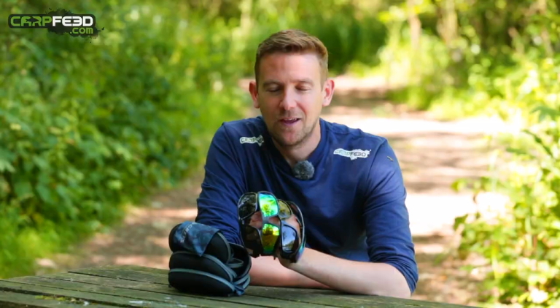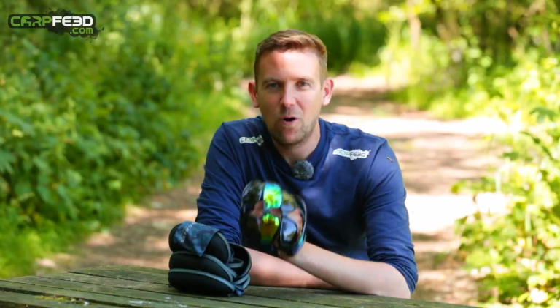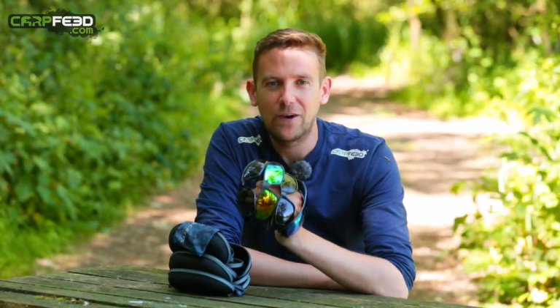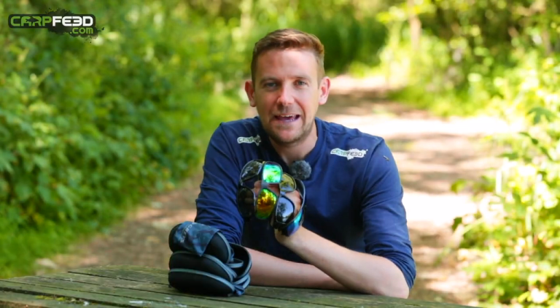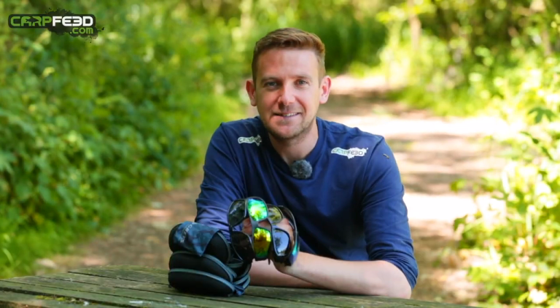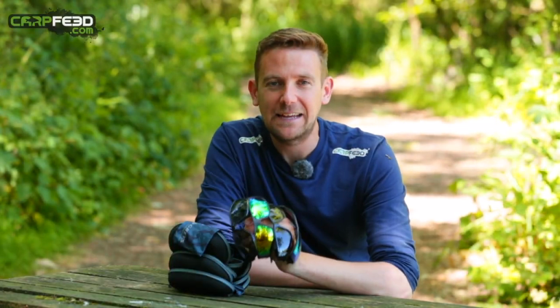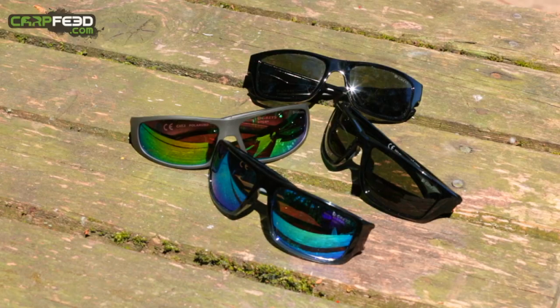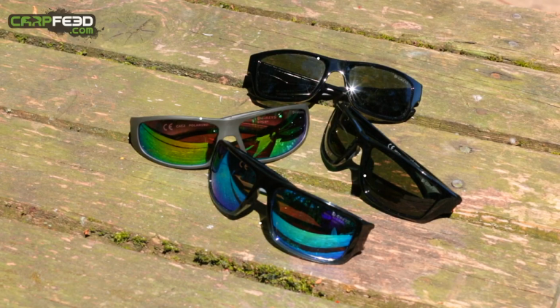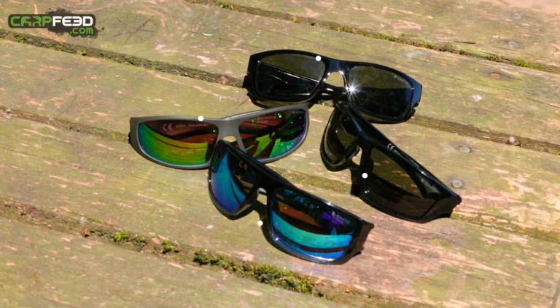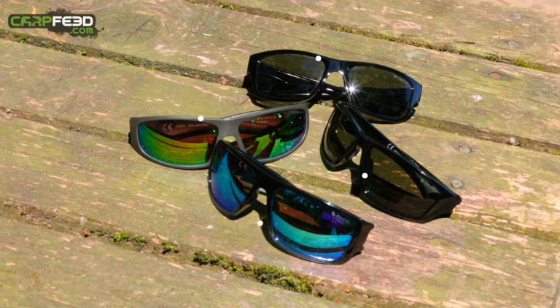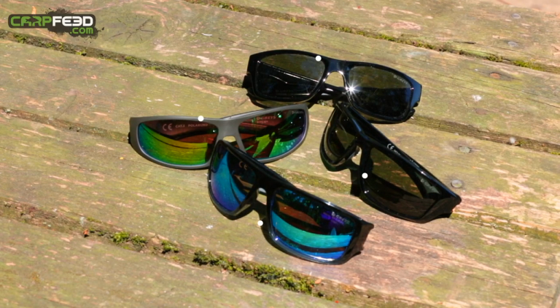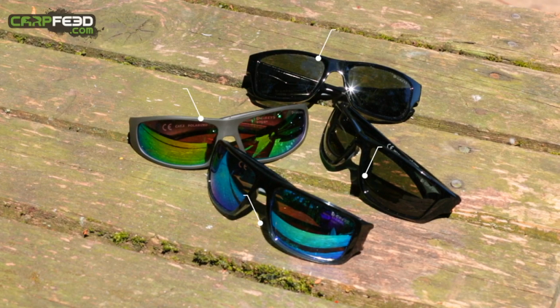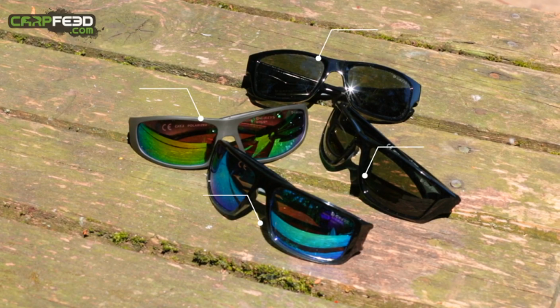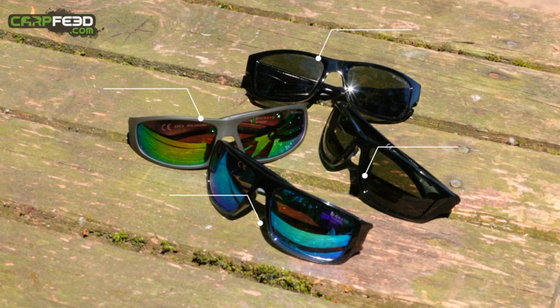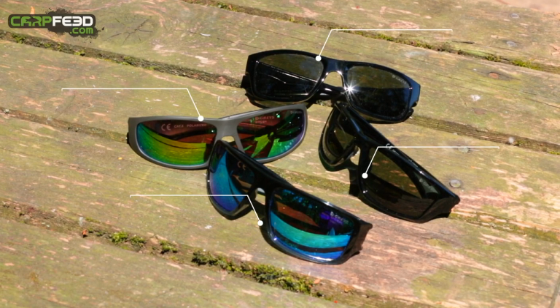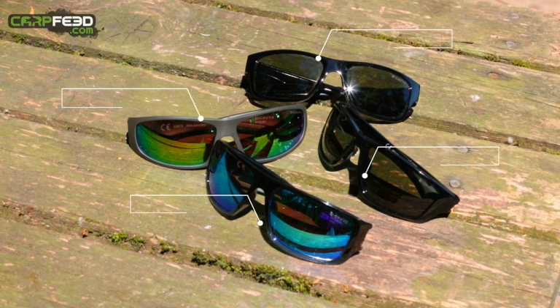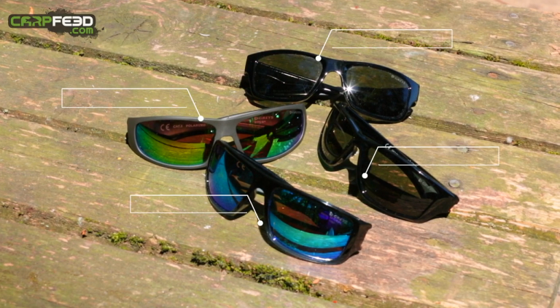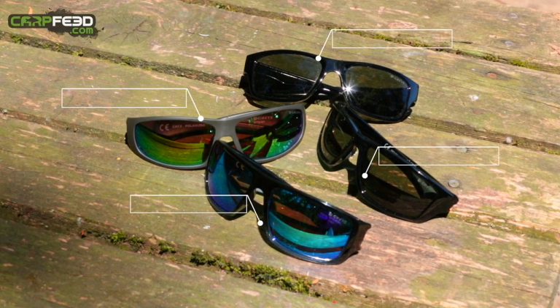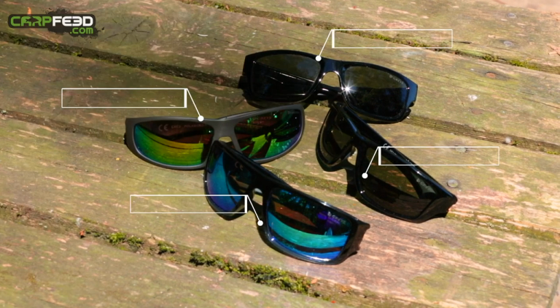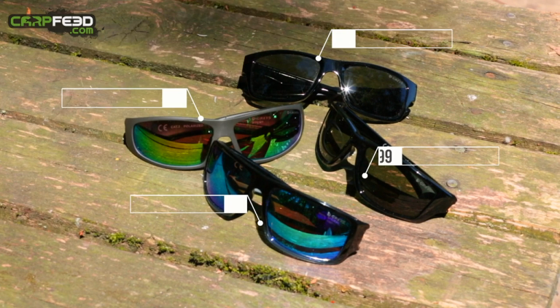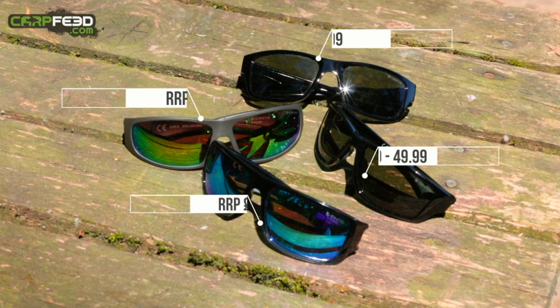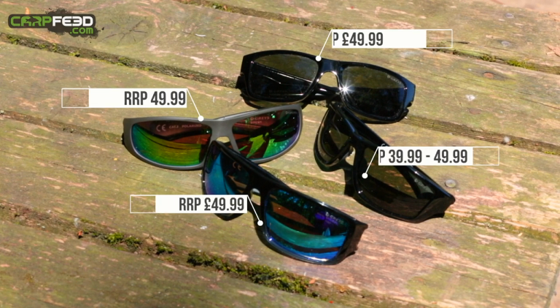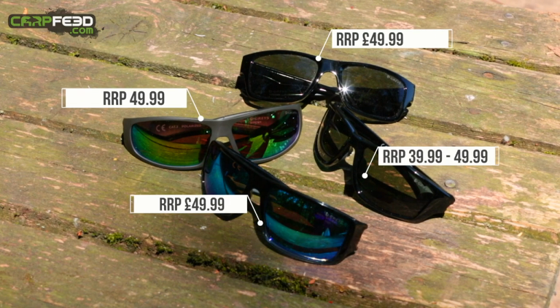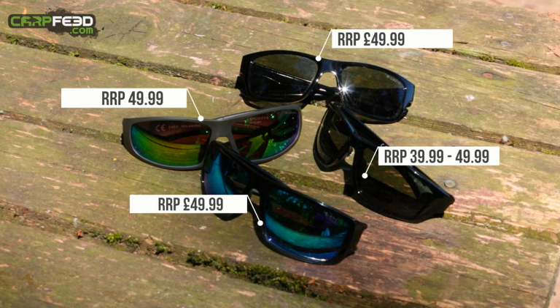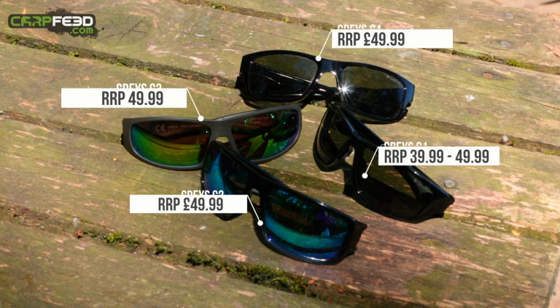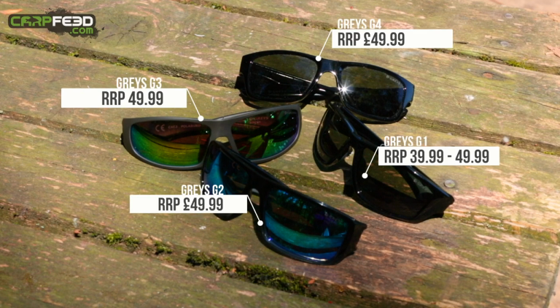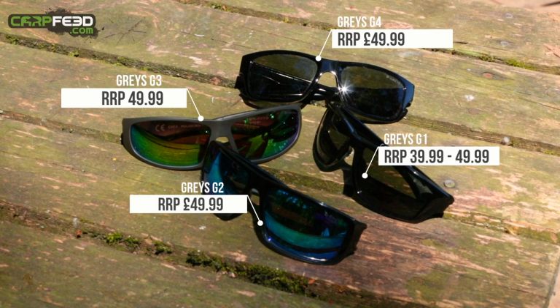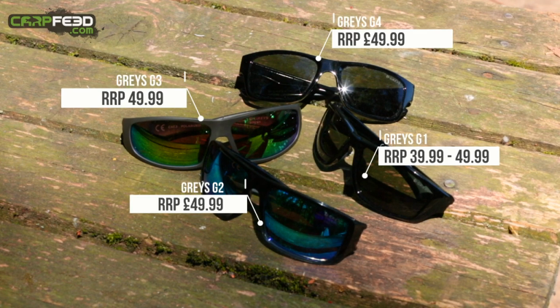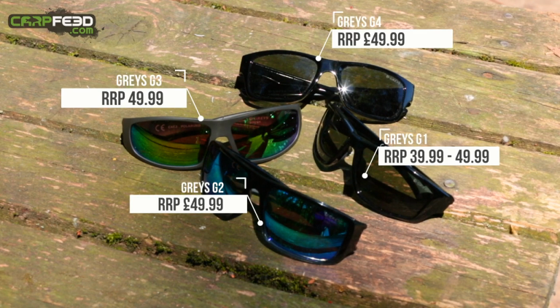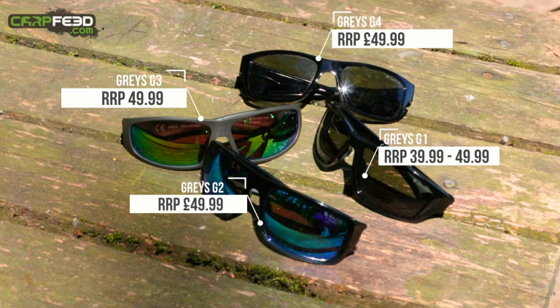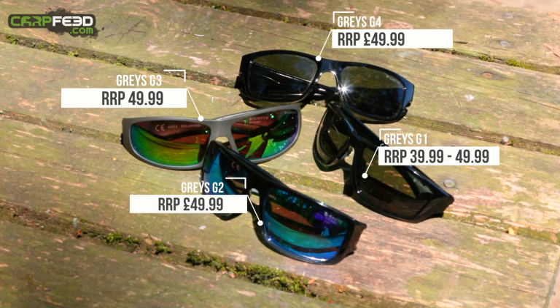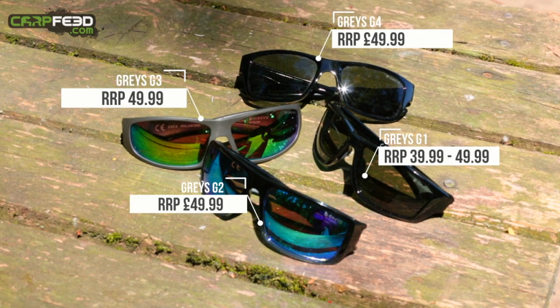What I've got here is the latest range of Grey's polarising sunglasses. We've got the G1, the G2, the G3 and the G4.